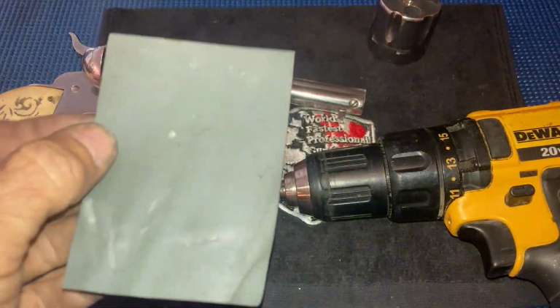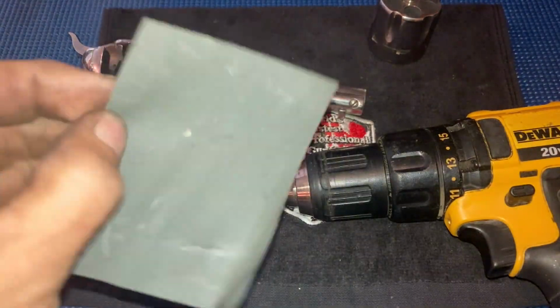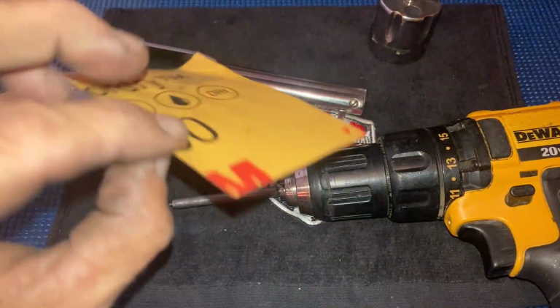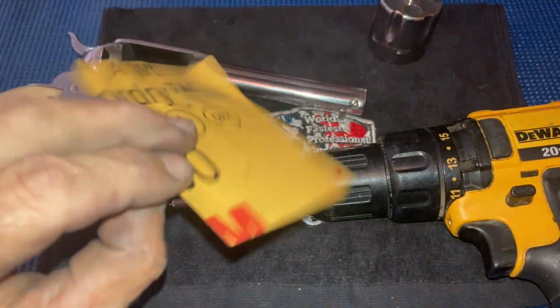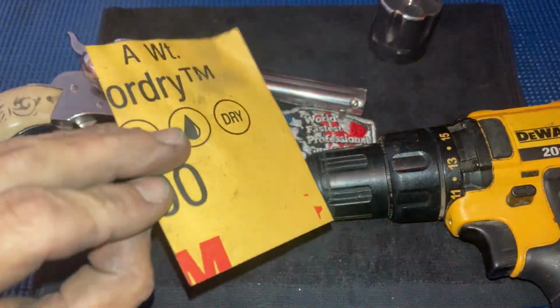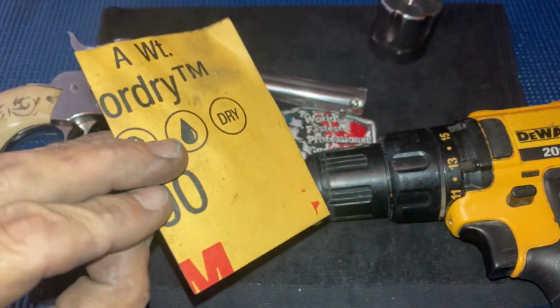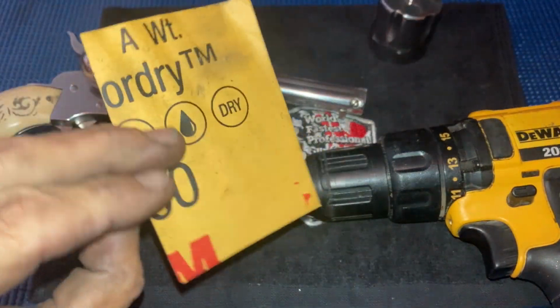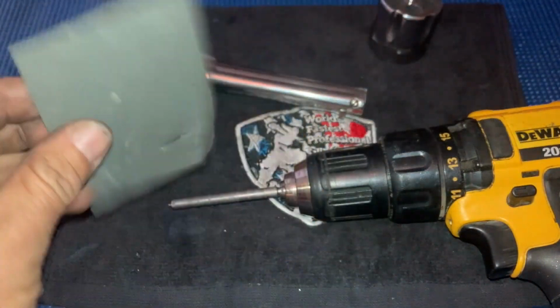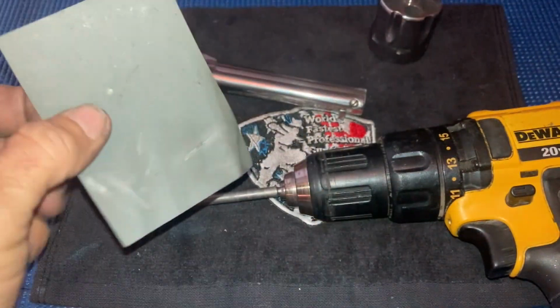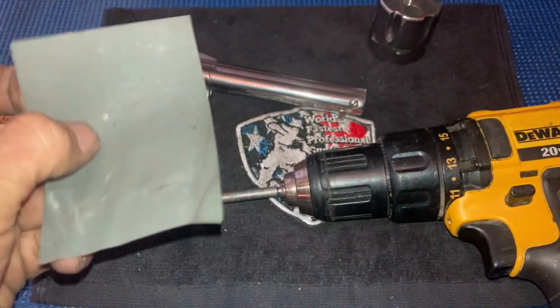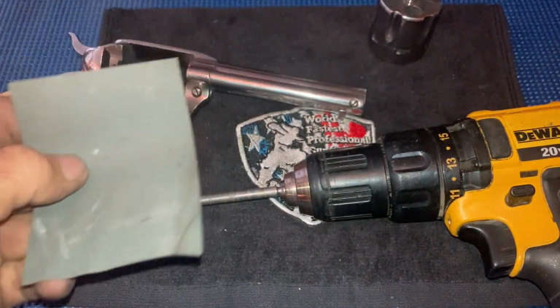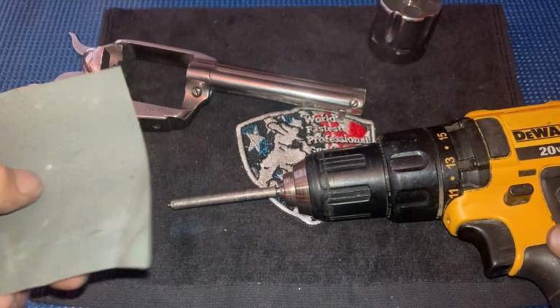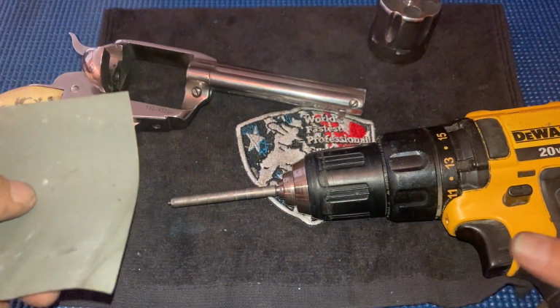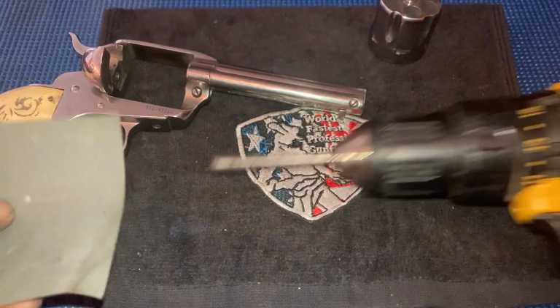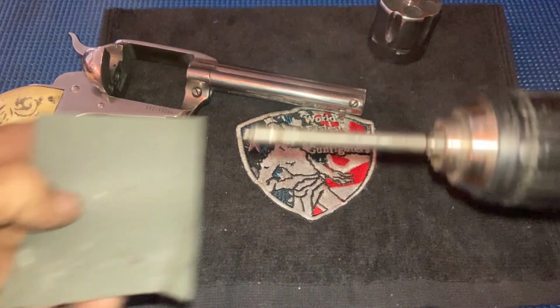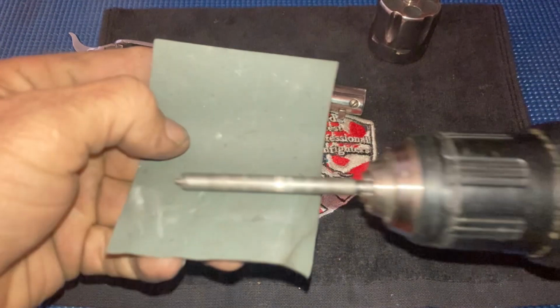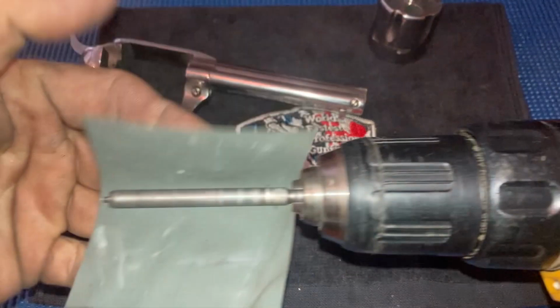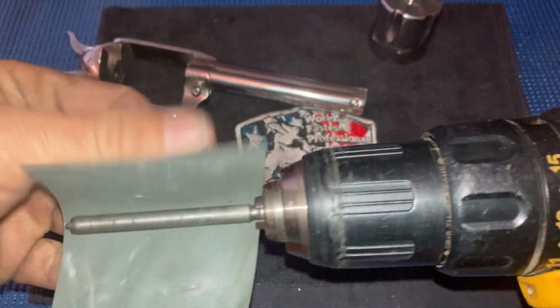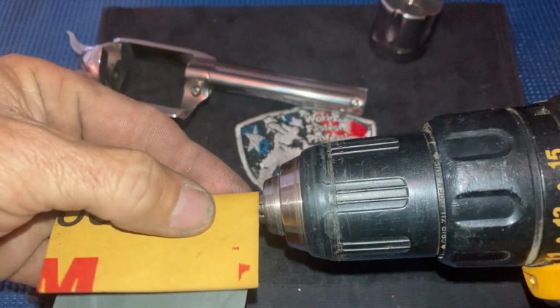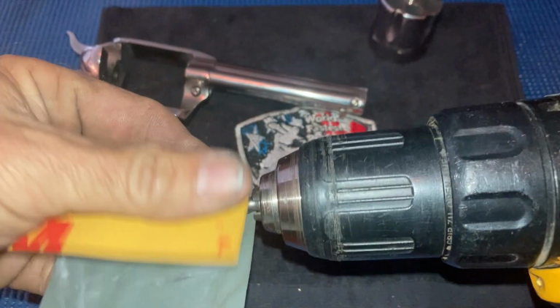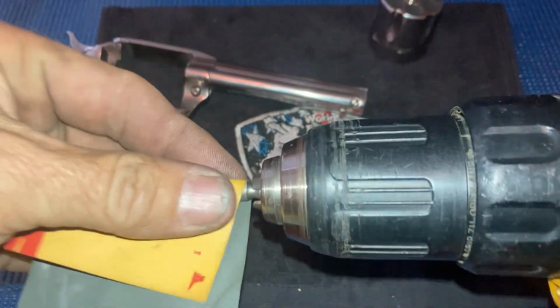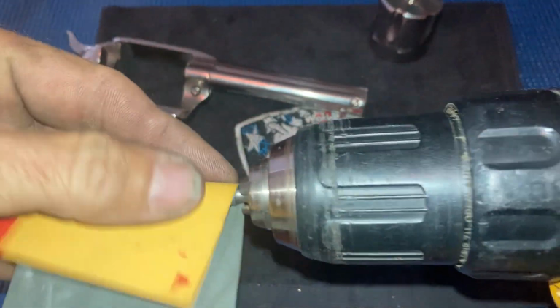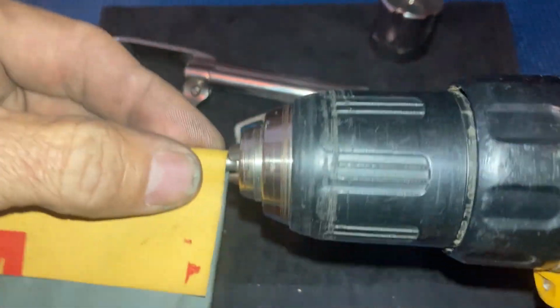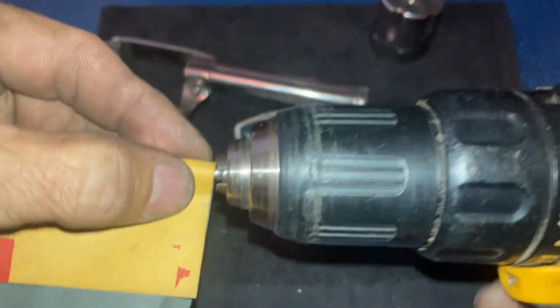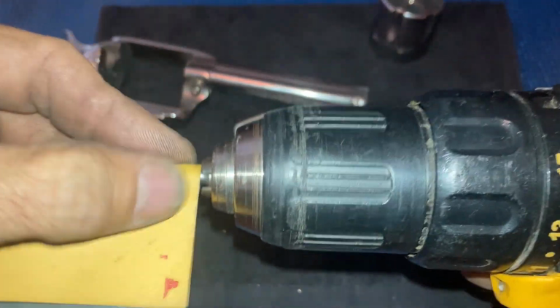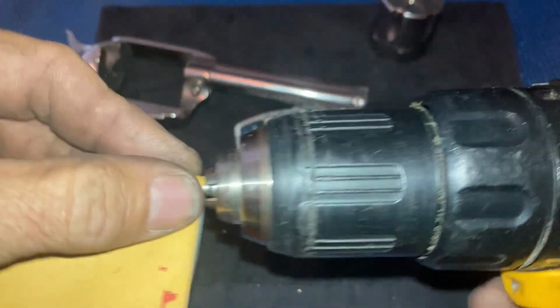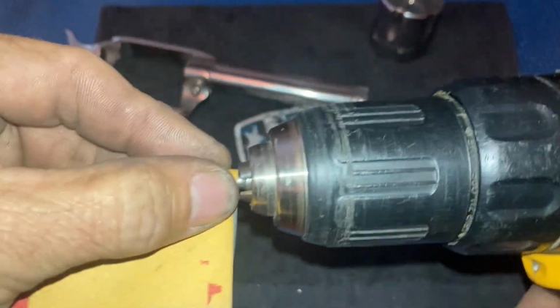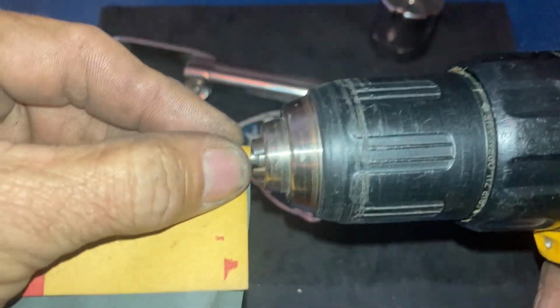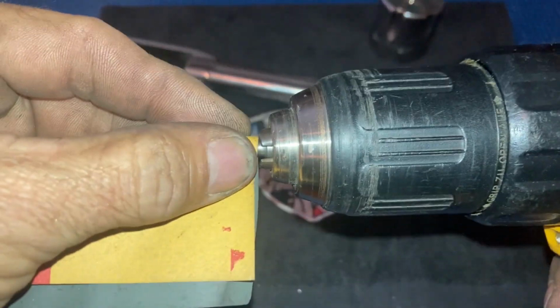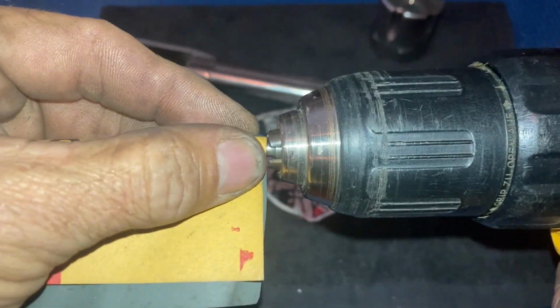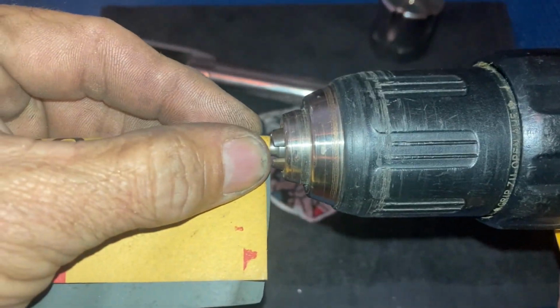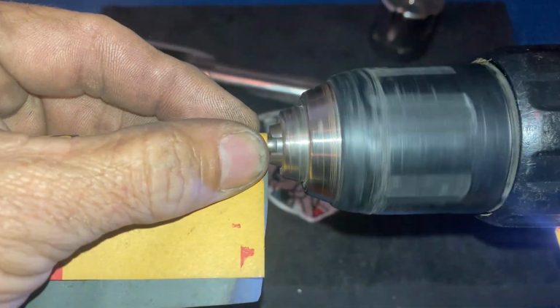I like to use 1,000 grit sandpaper. Put it around there.